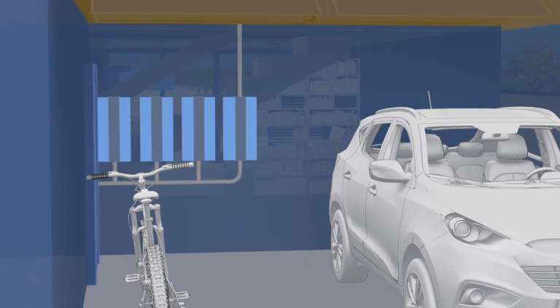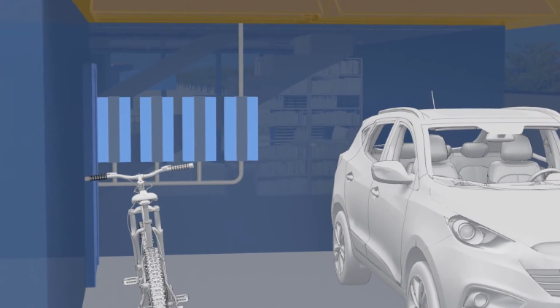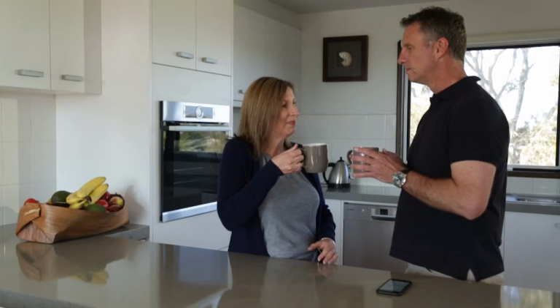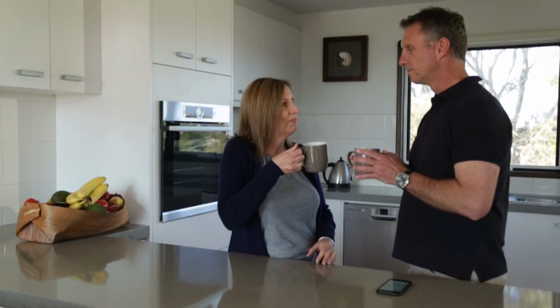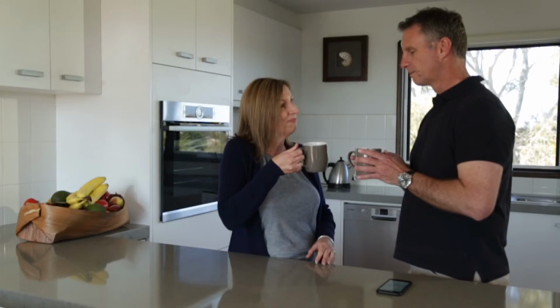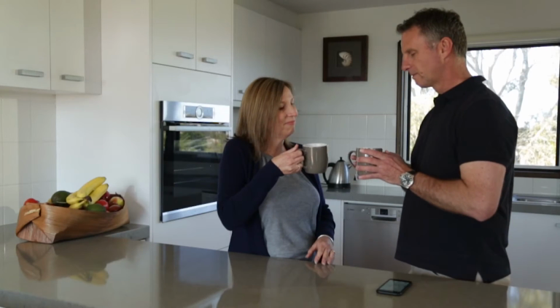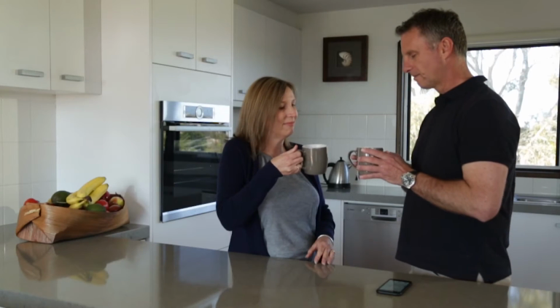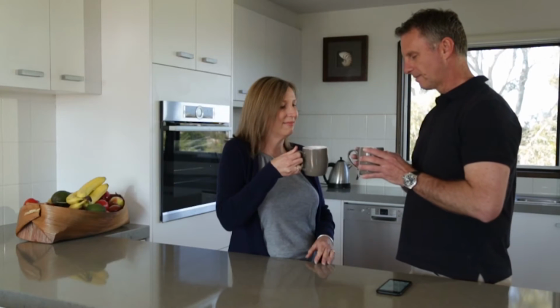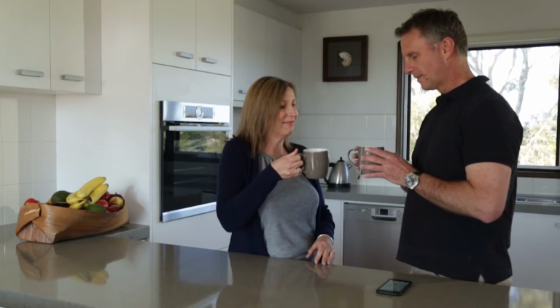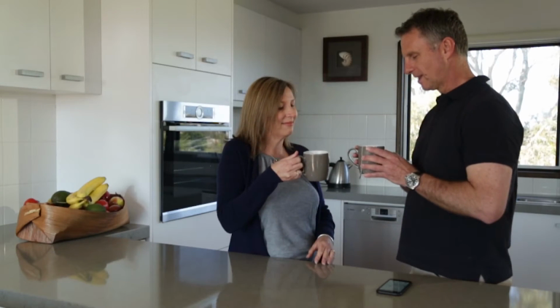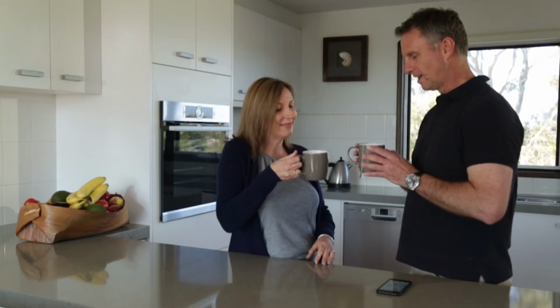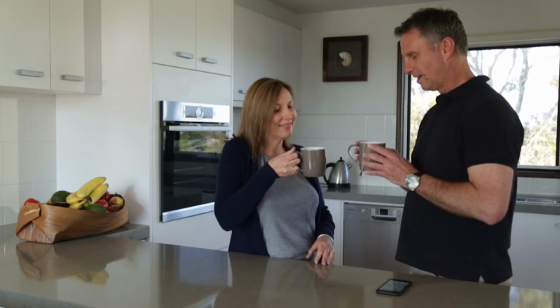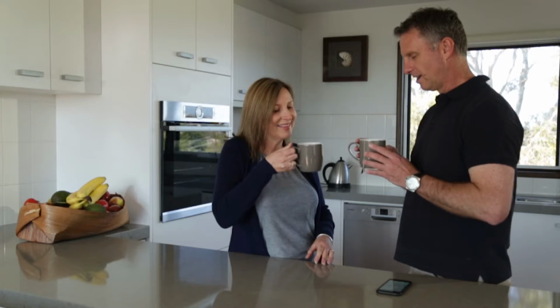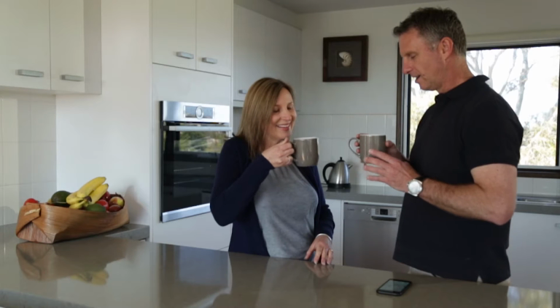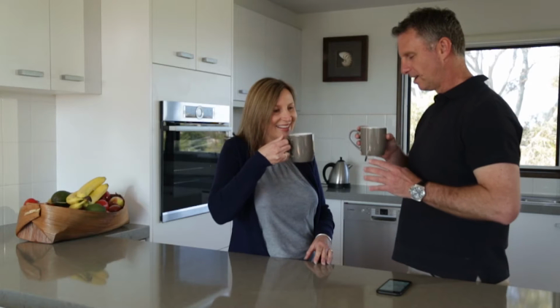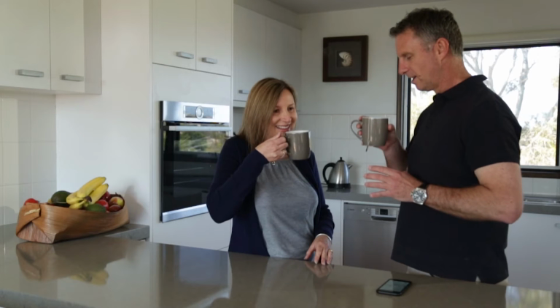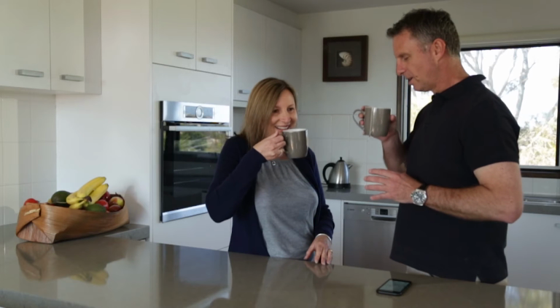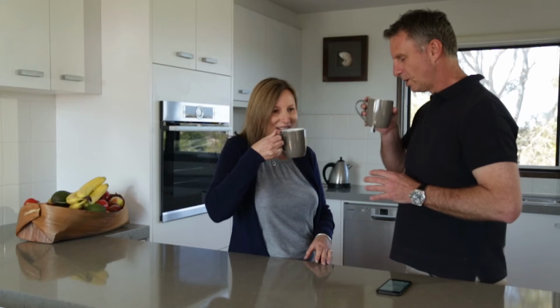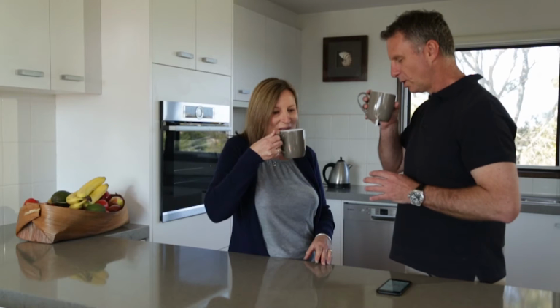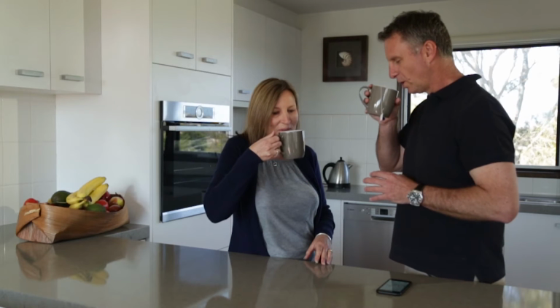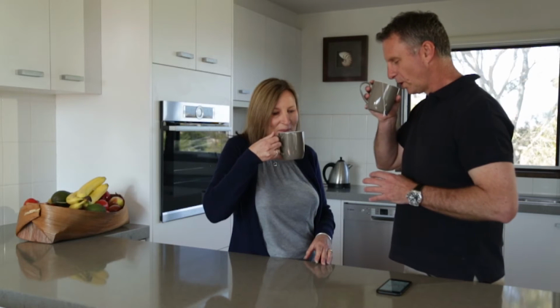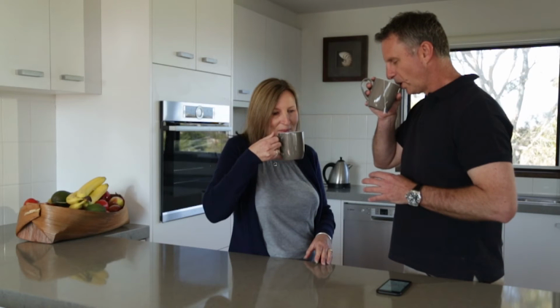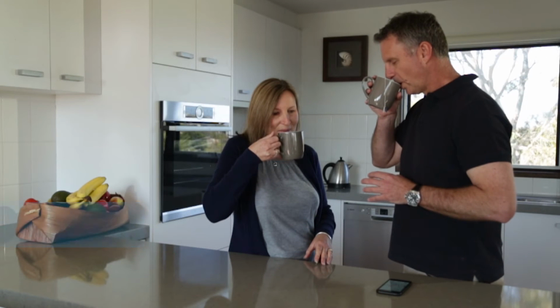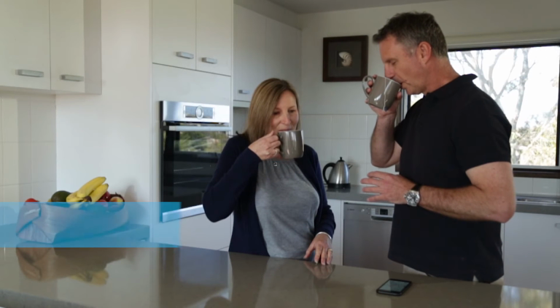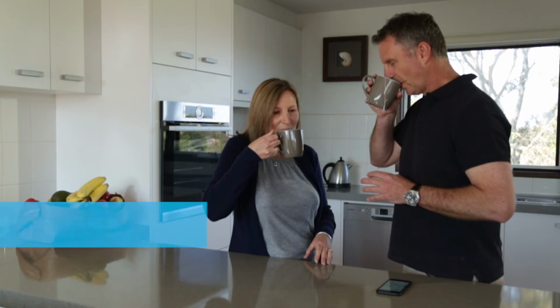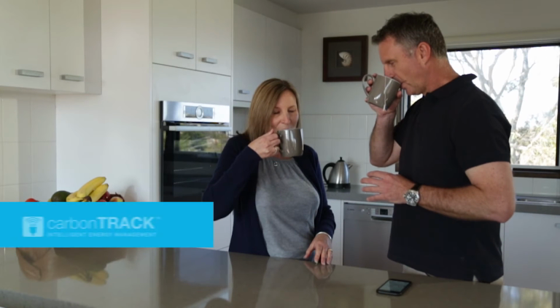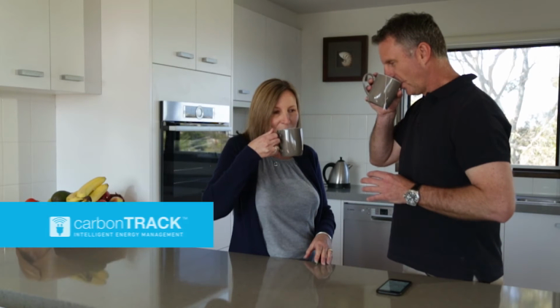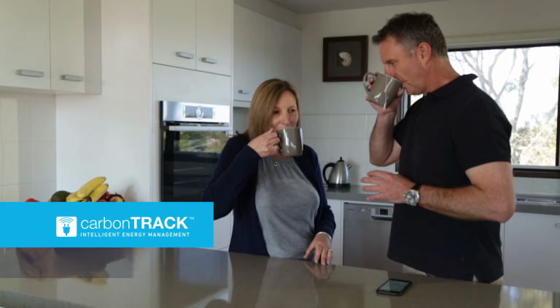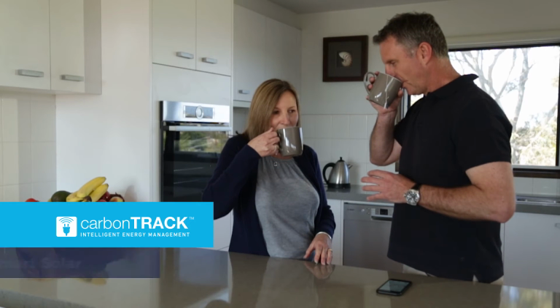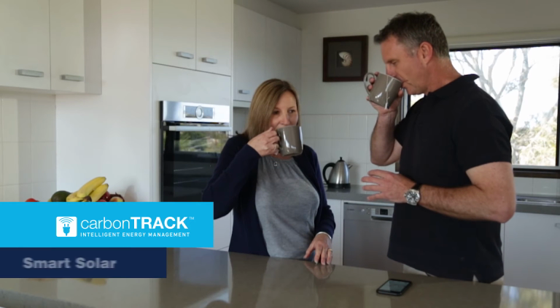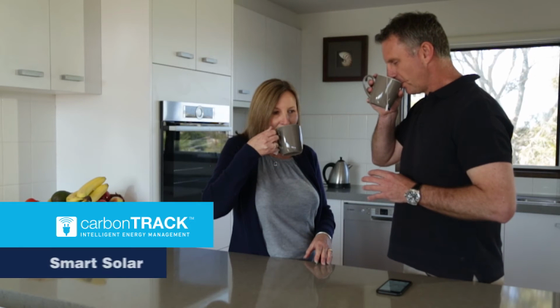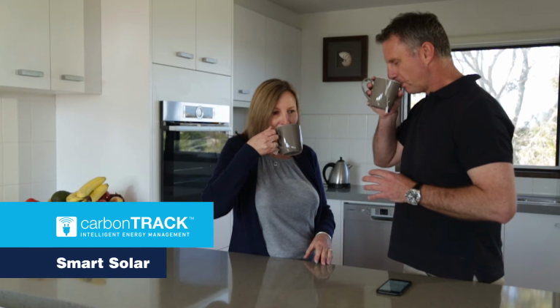Get more out of your solar investment and connect your home. Get CarbonTrack Smart Solar.